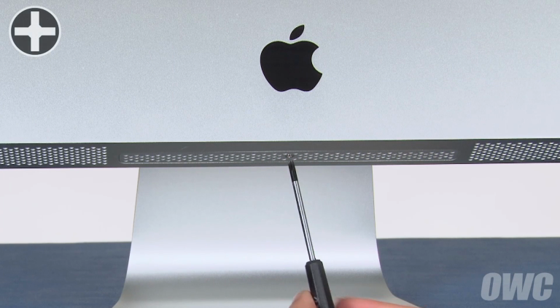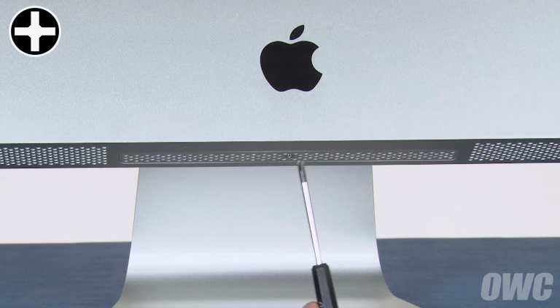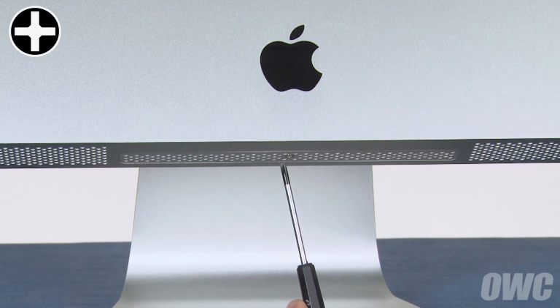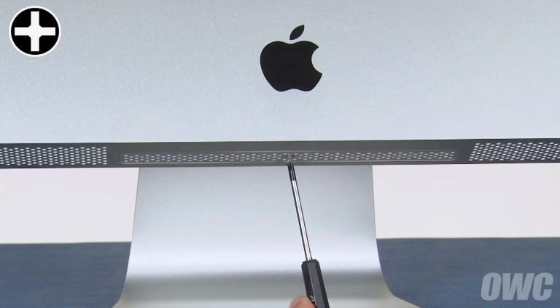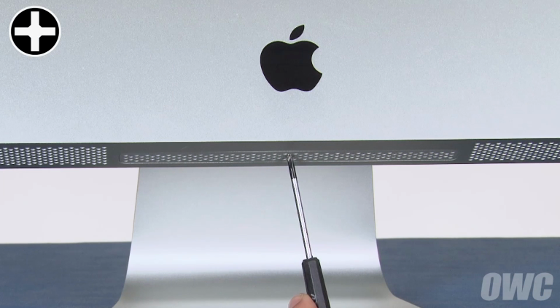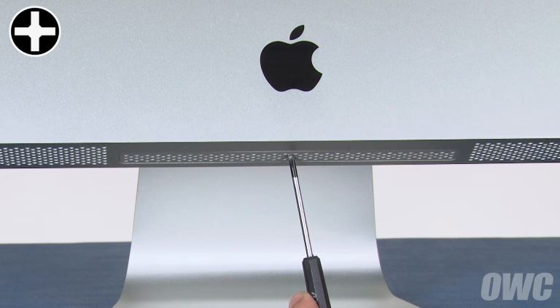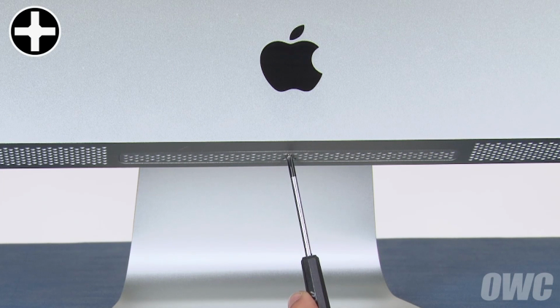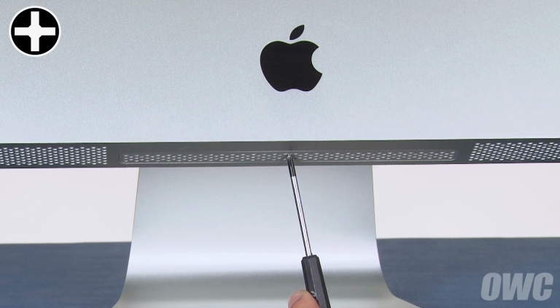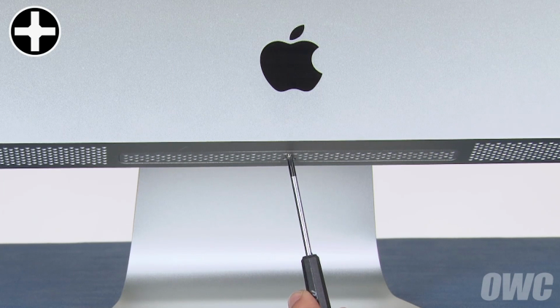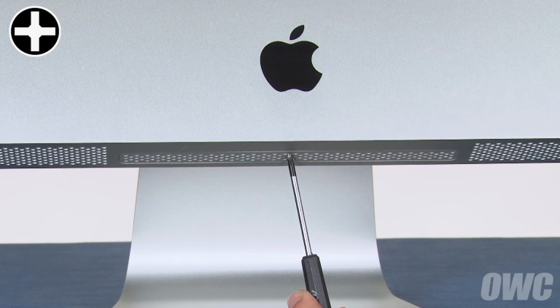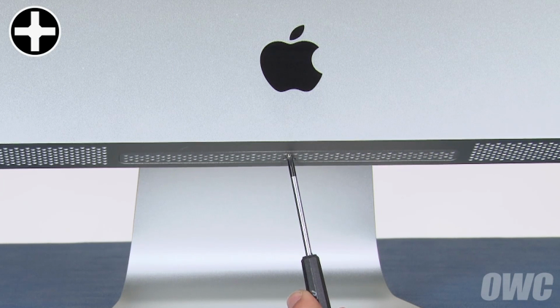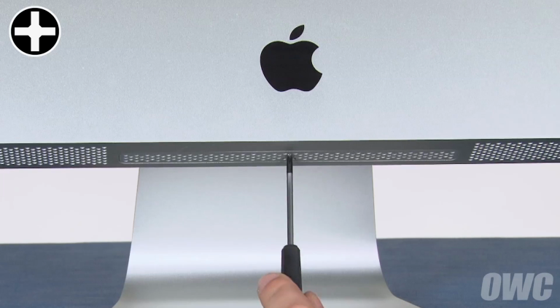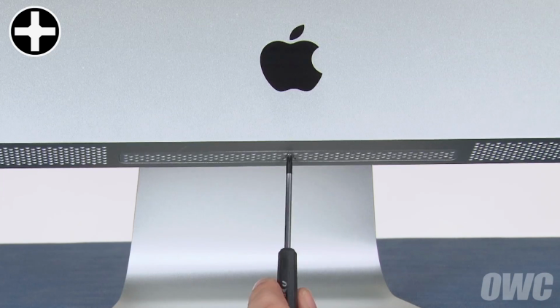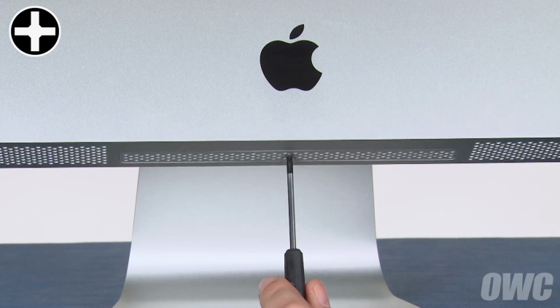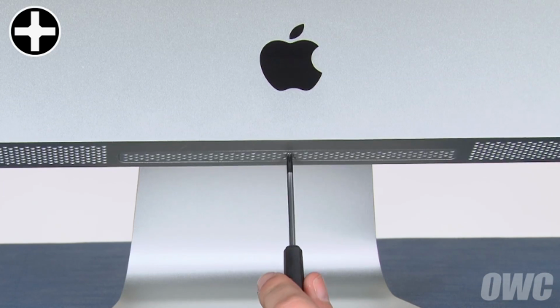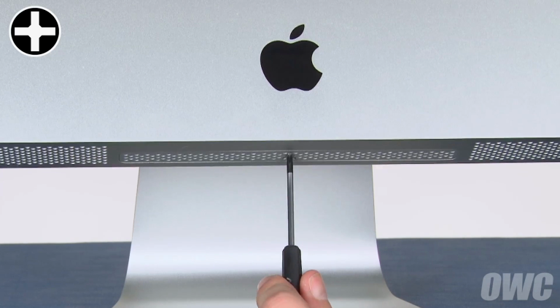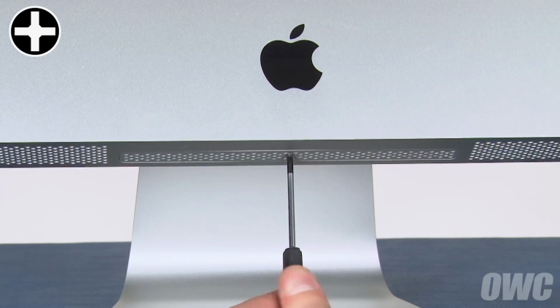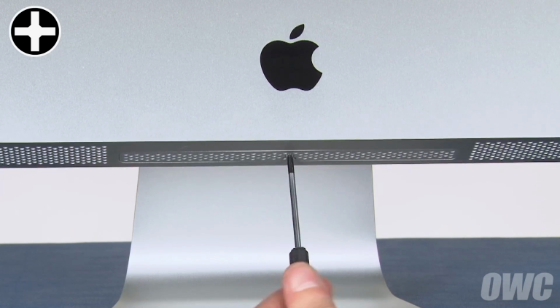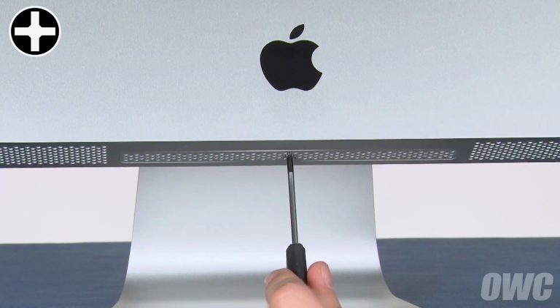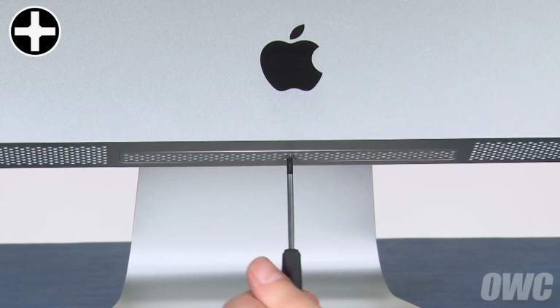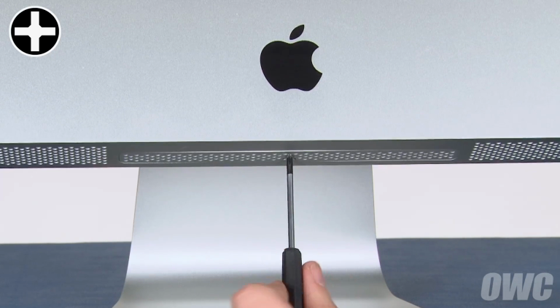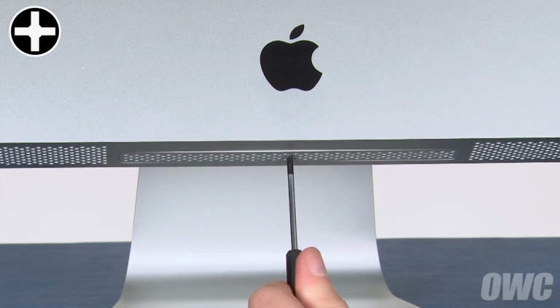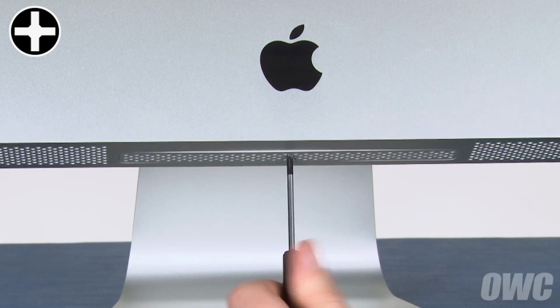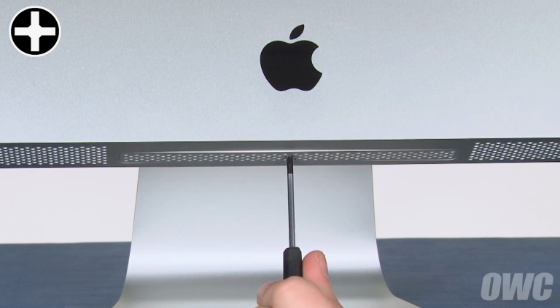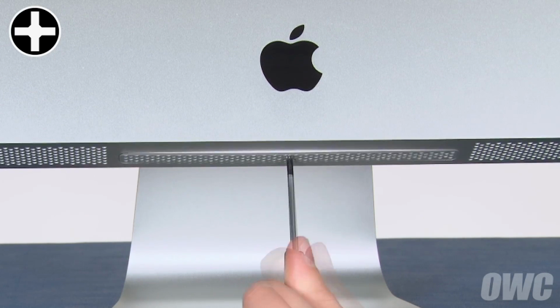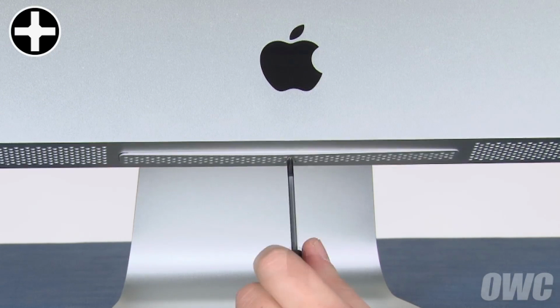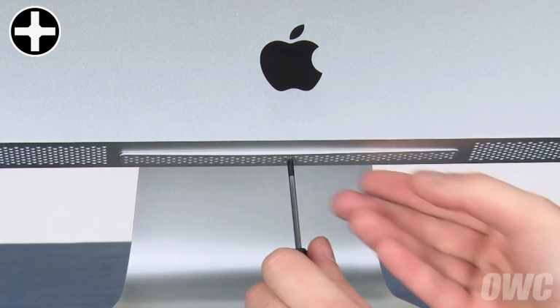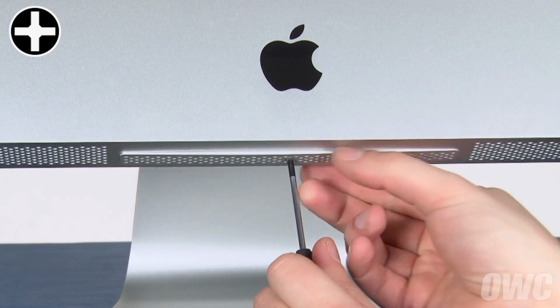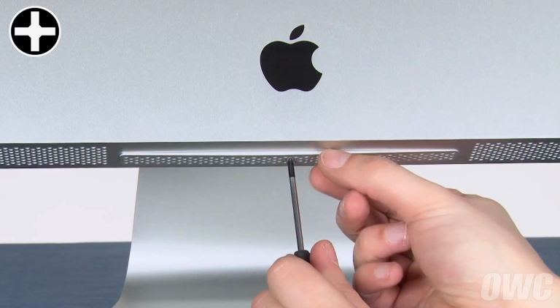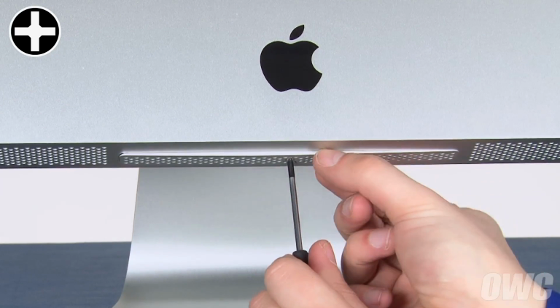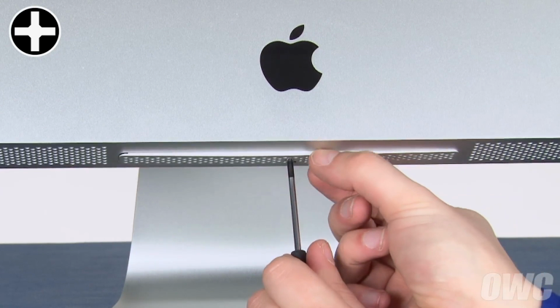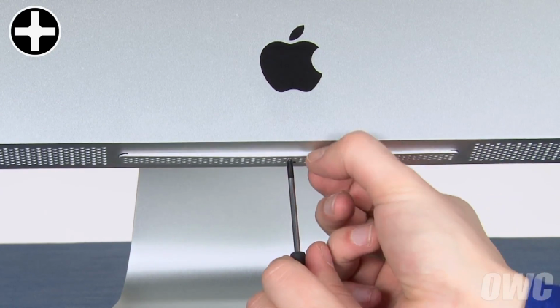The first step is to remove the memory cover. Simply loosen the Phillips screw holding the cover in, then remove the cover itself.